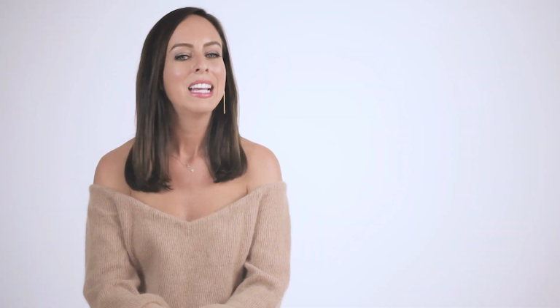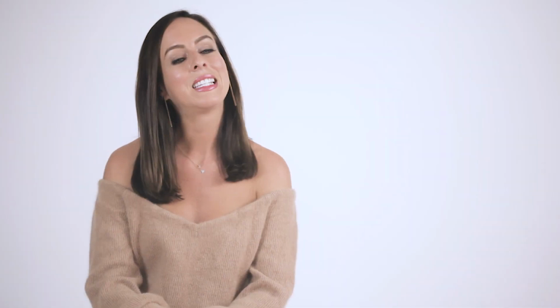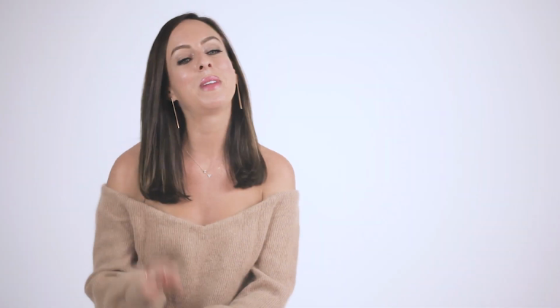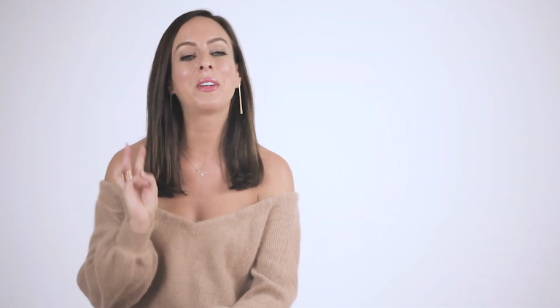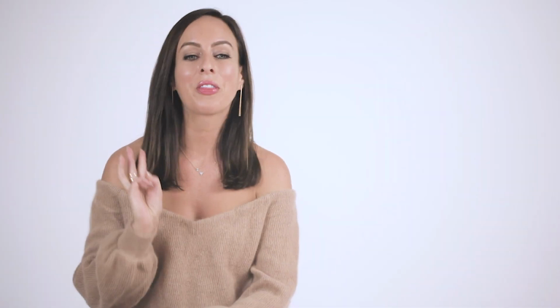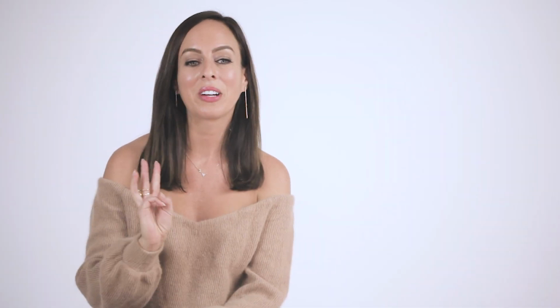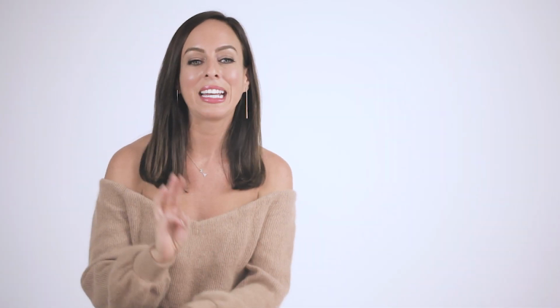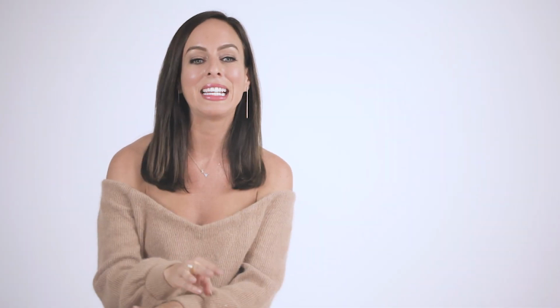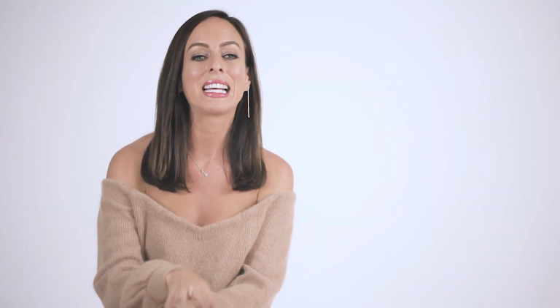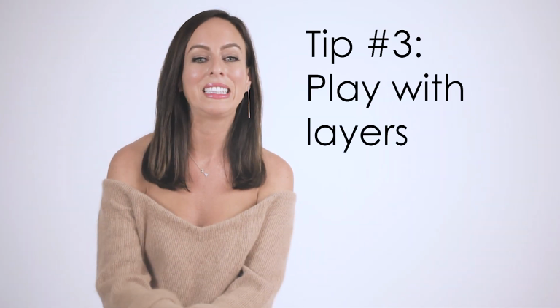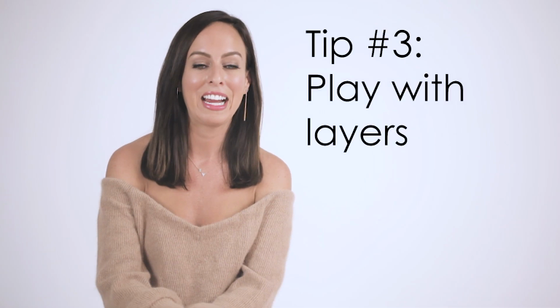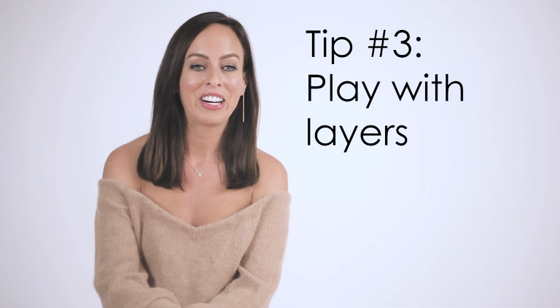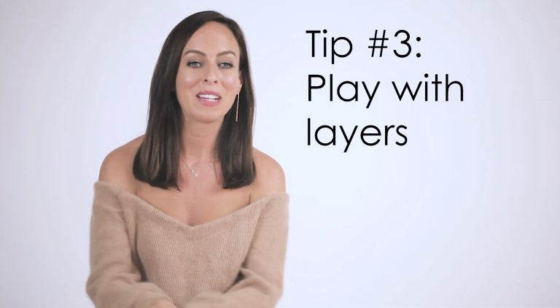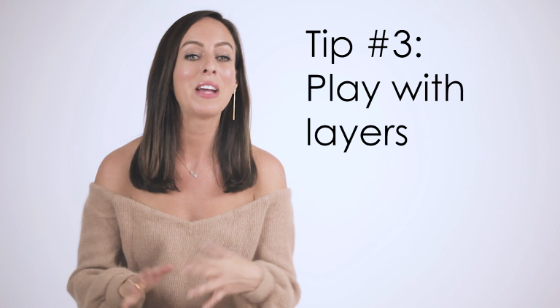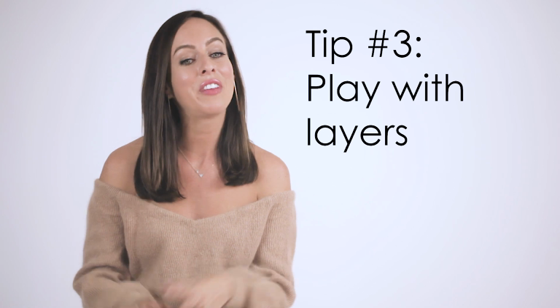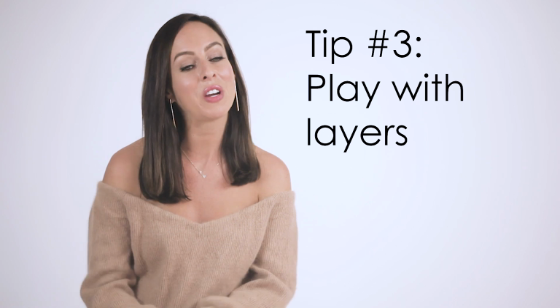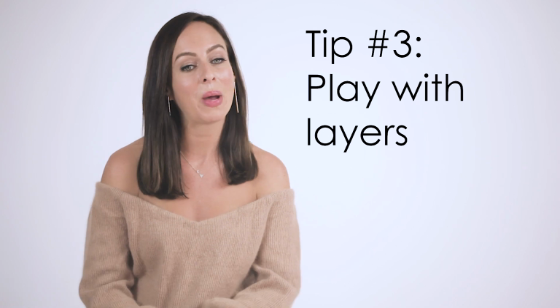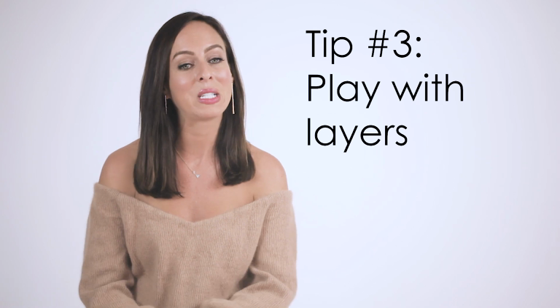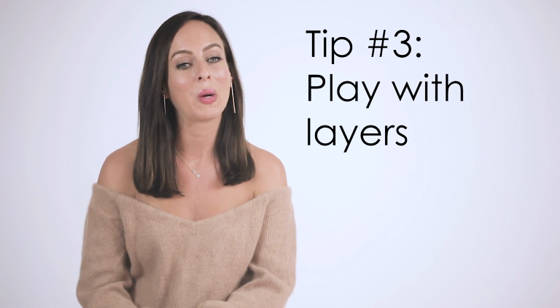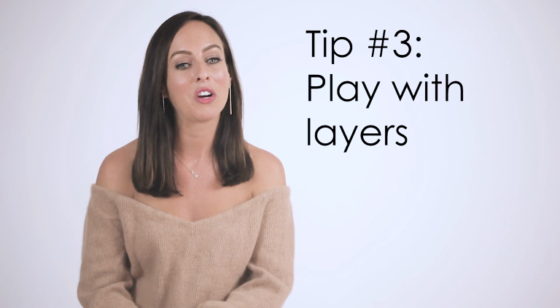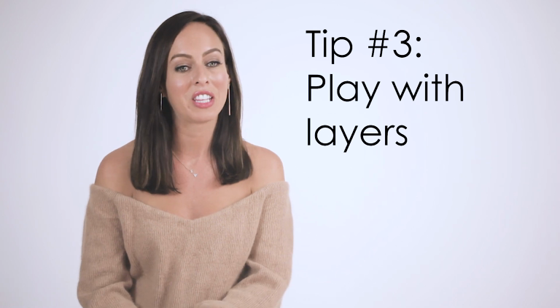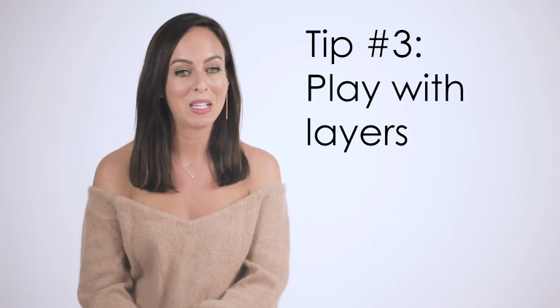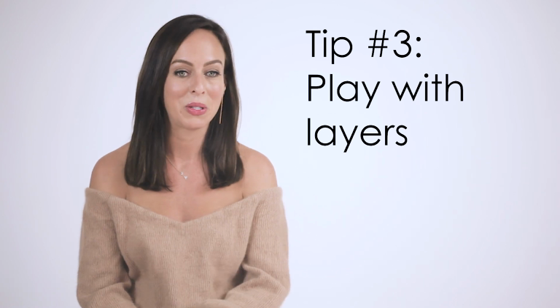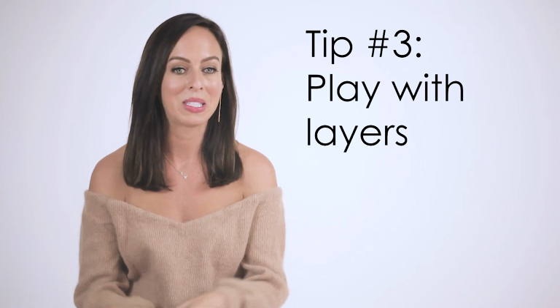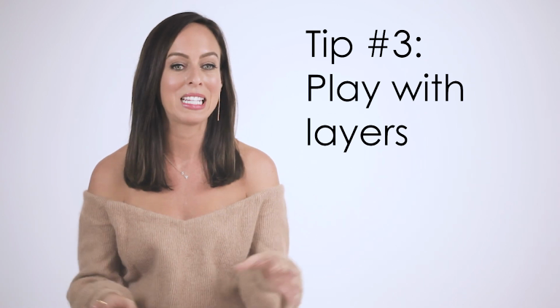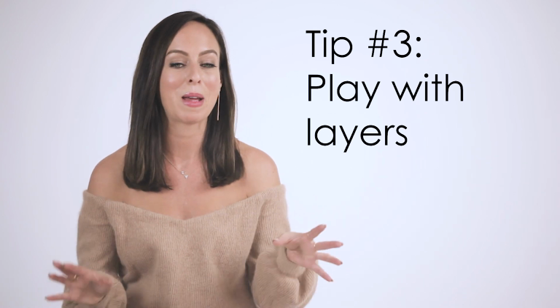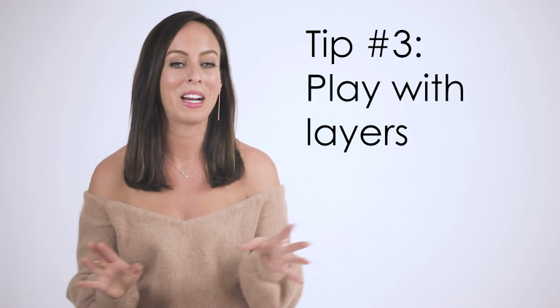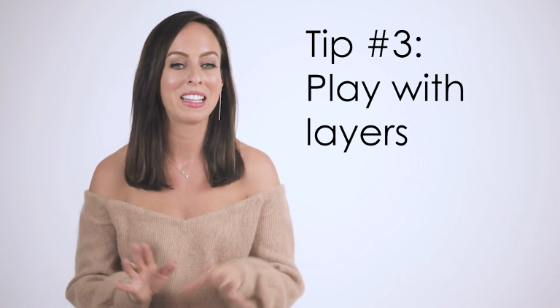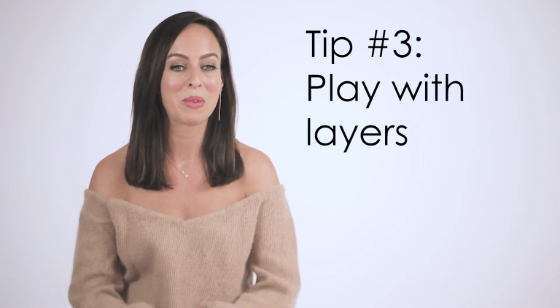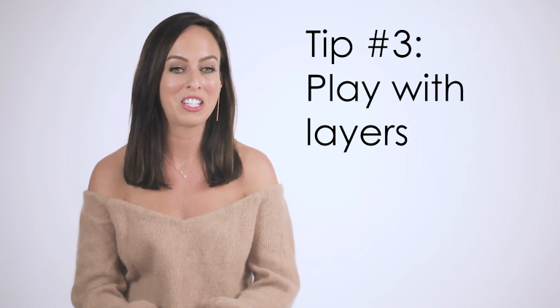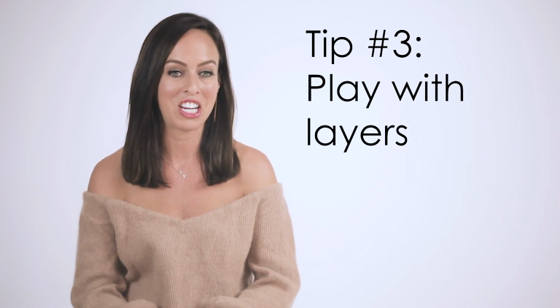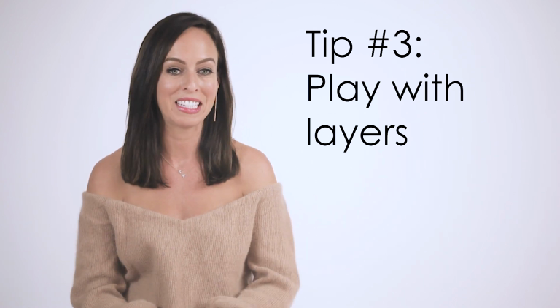Tip number three is layering. My favorite way to wear over the knee boots is by pairing them with jeans.